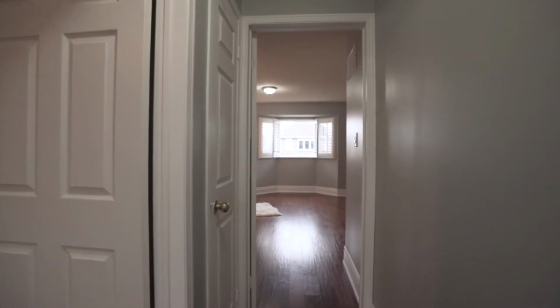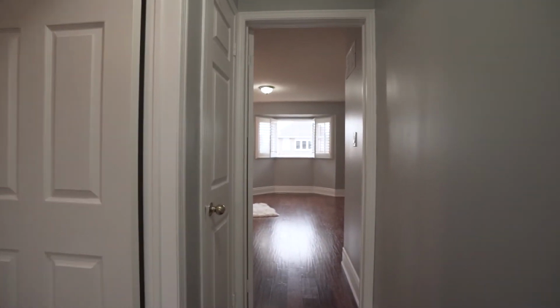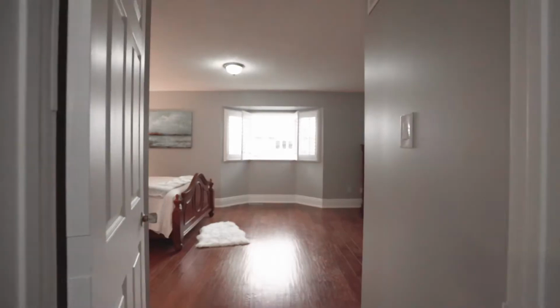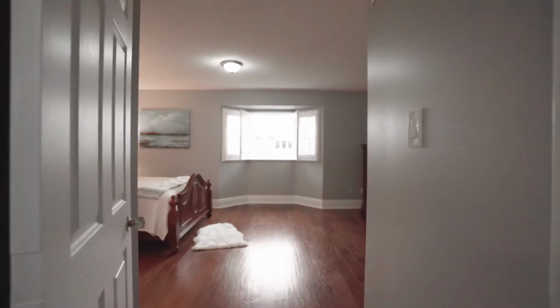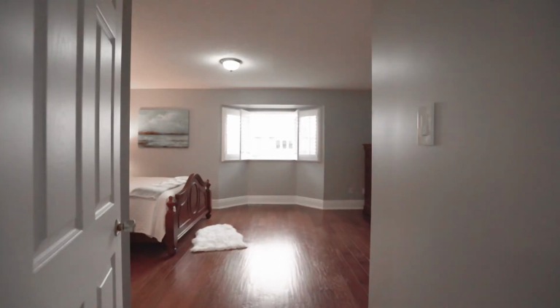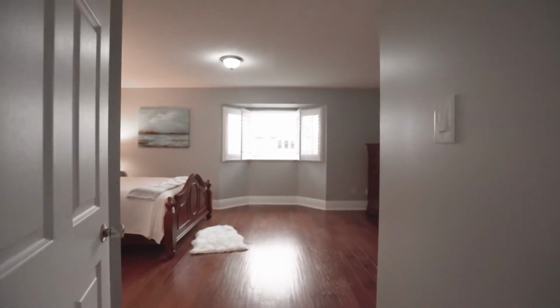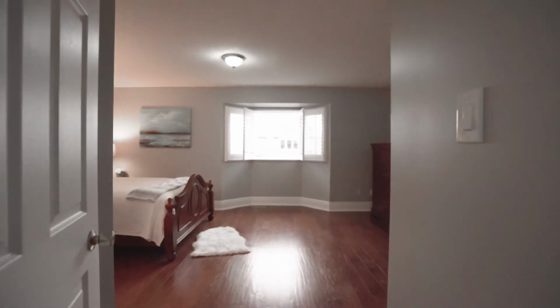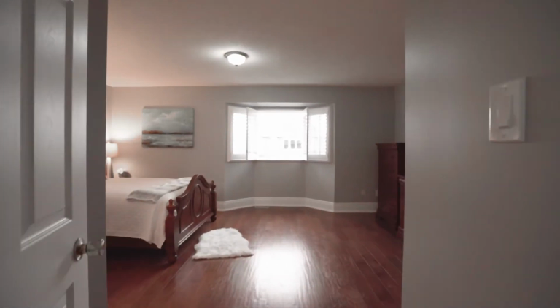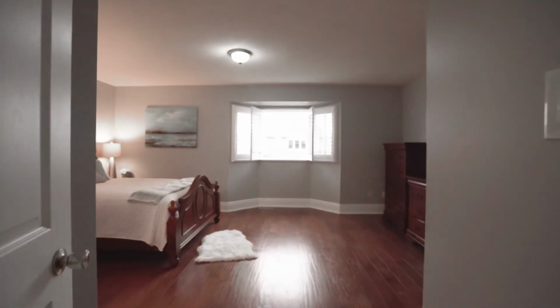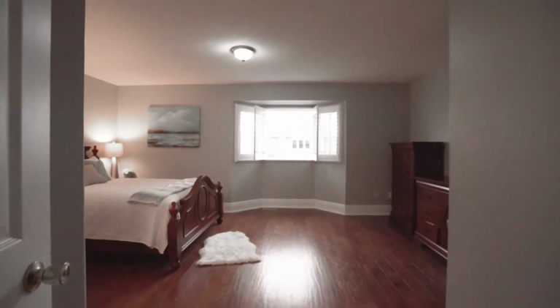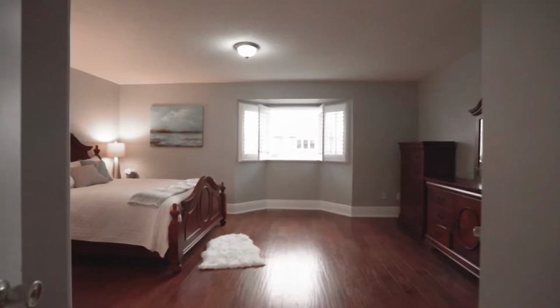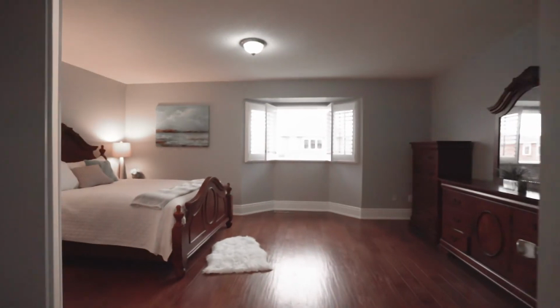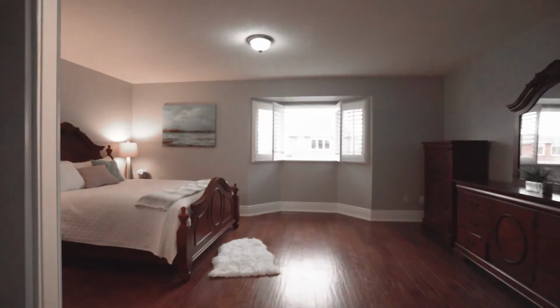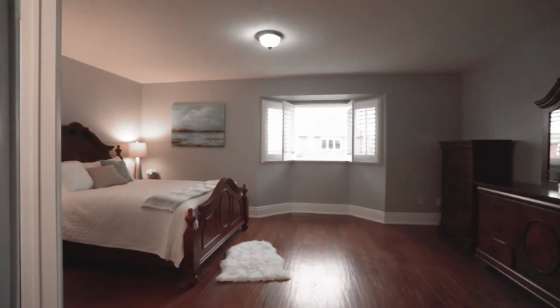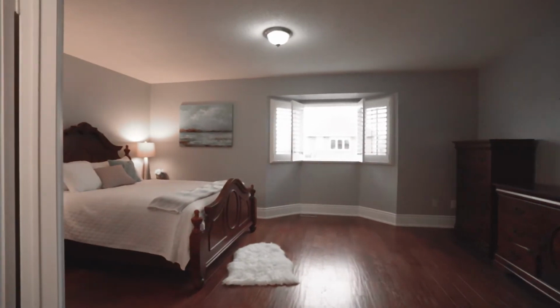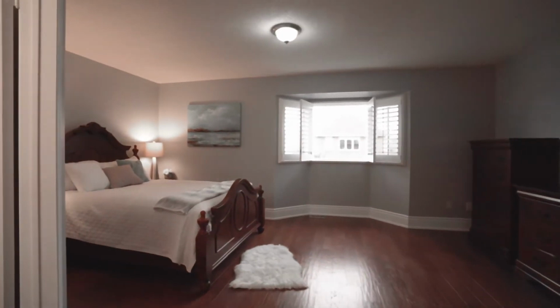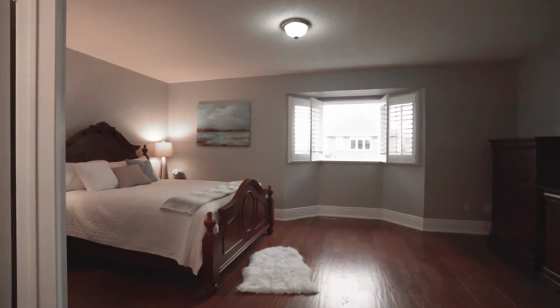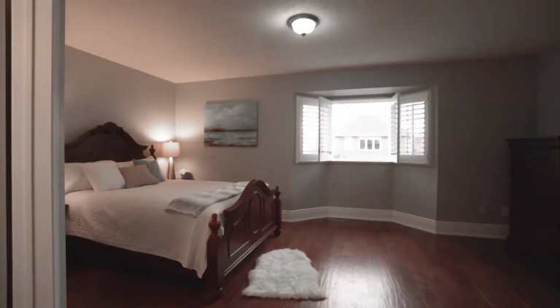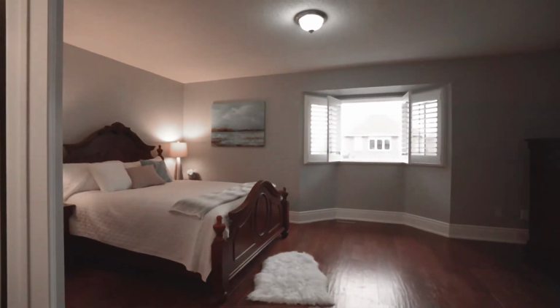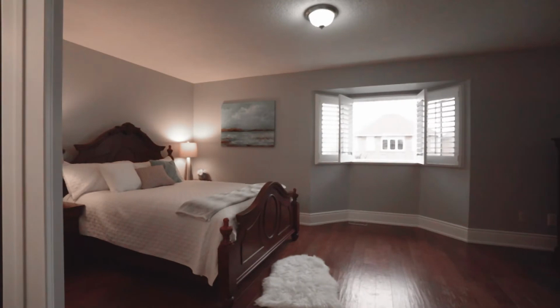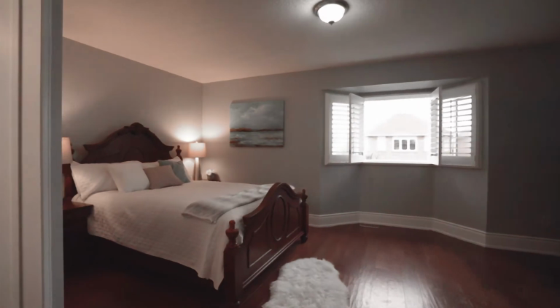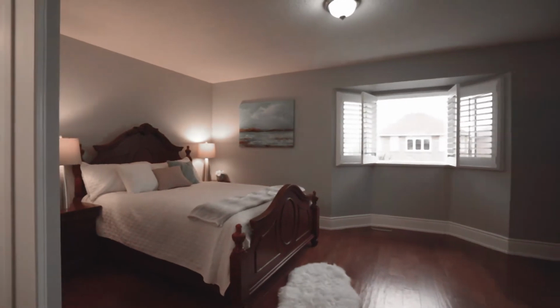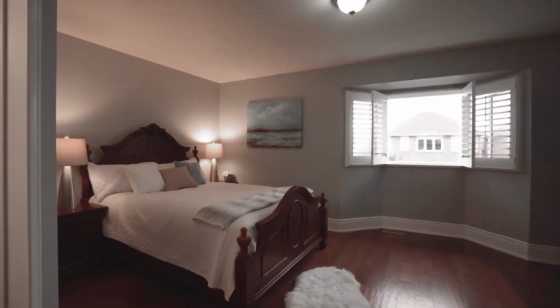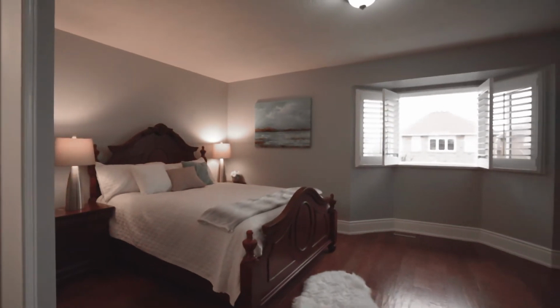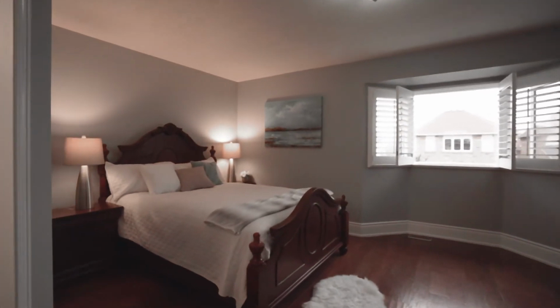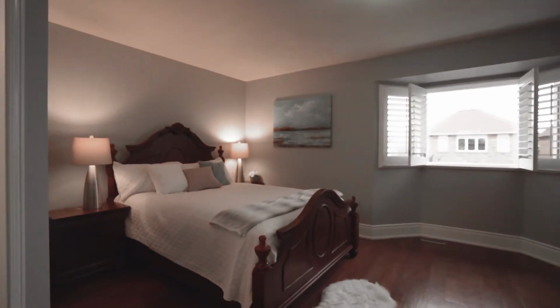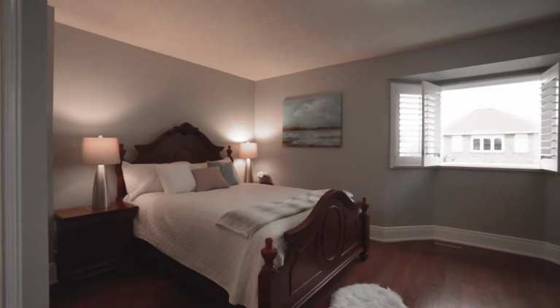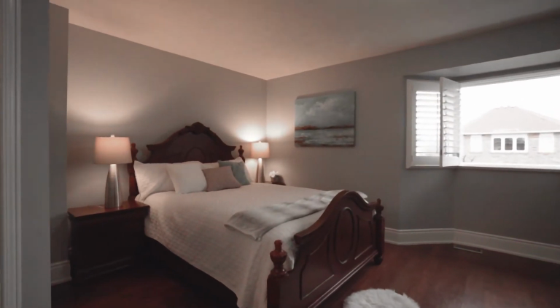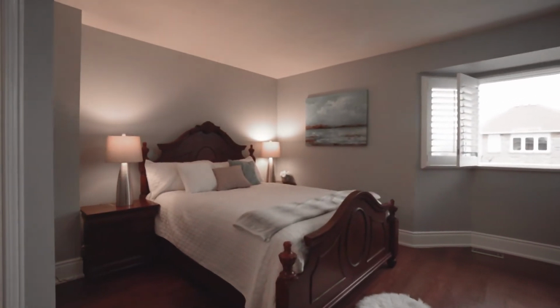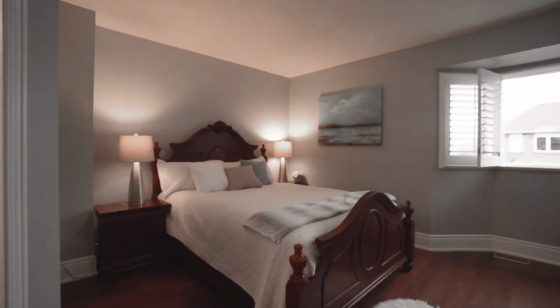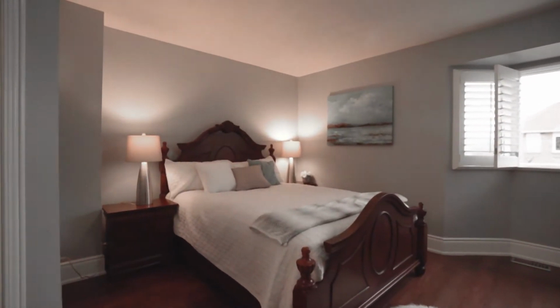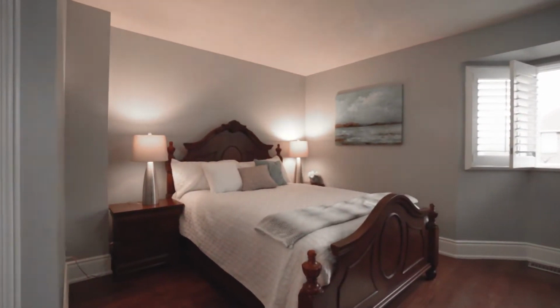On the second level you will find a spacious master bedroom with a 4-piece ensuite.